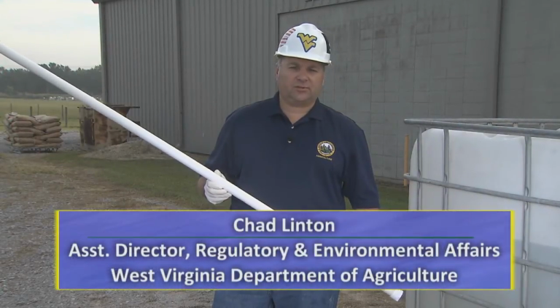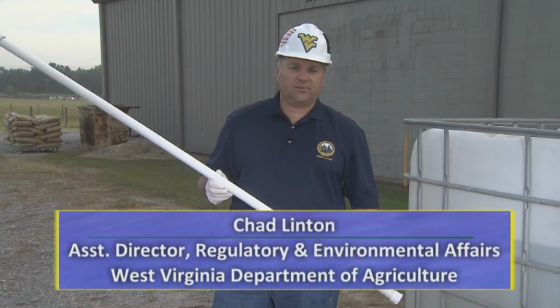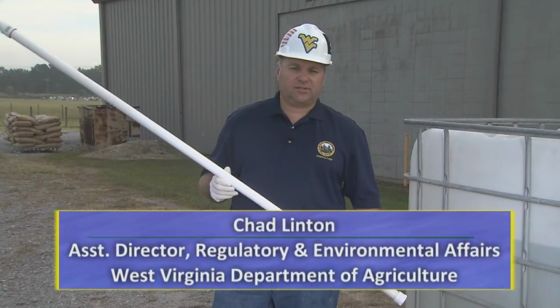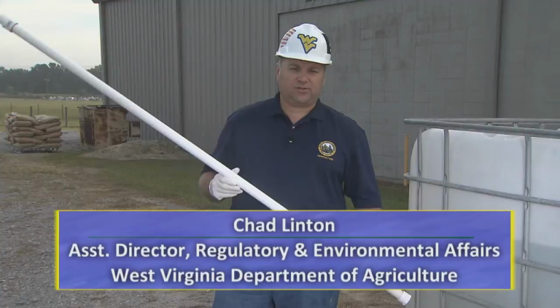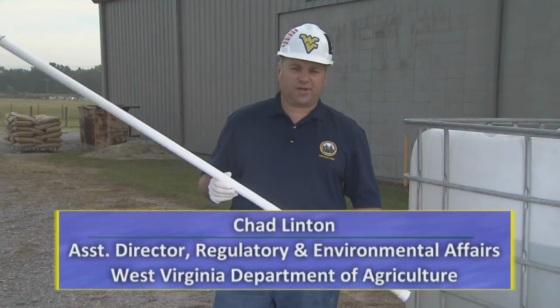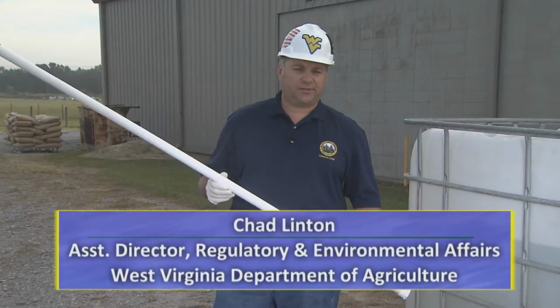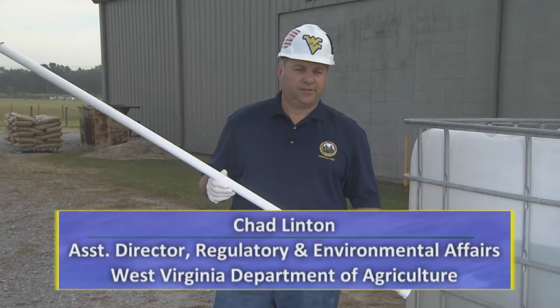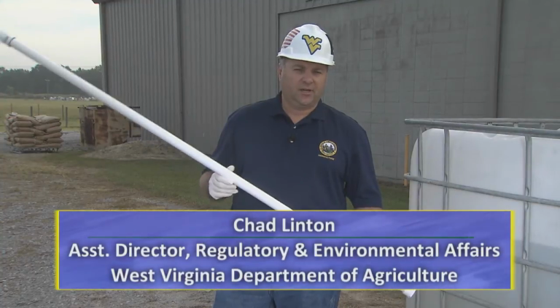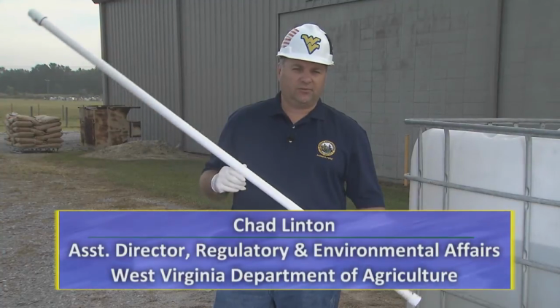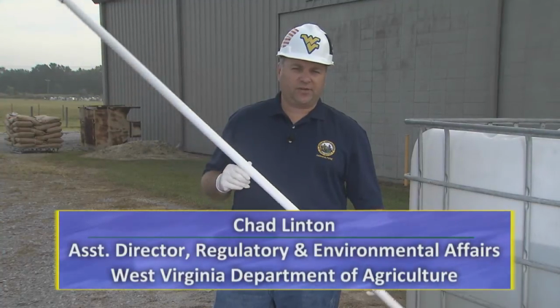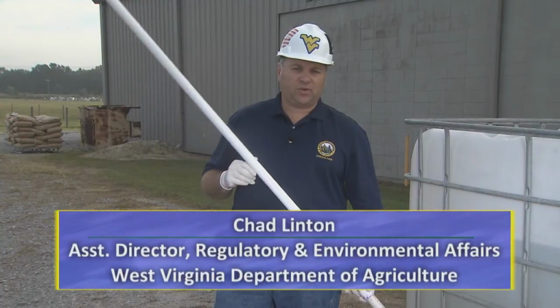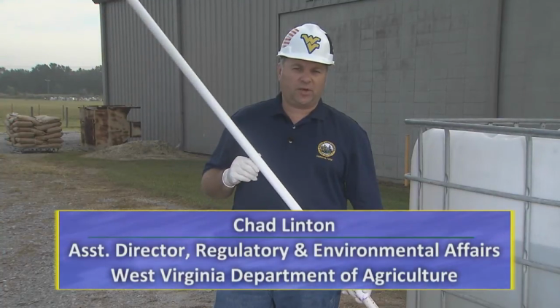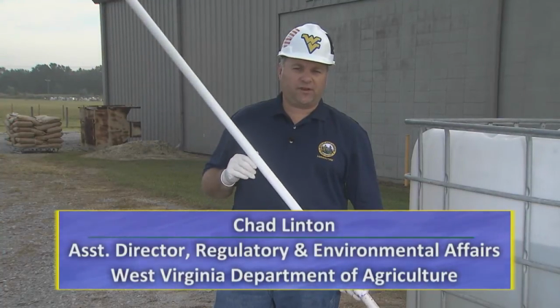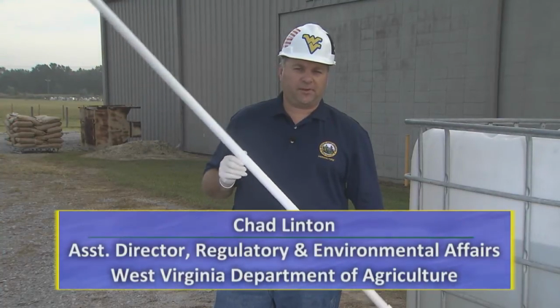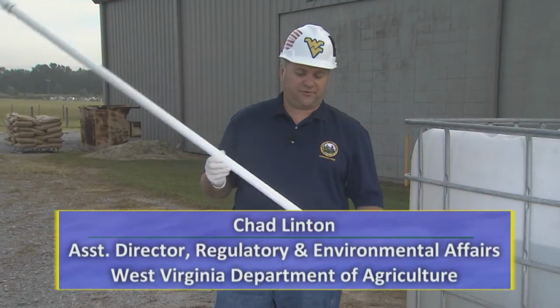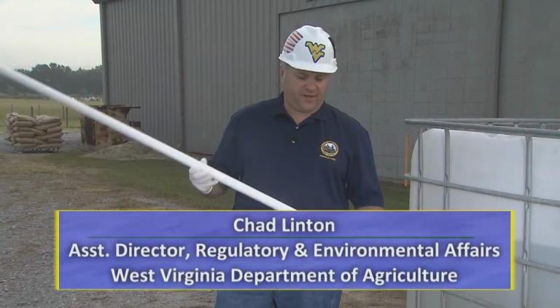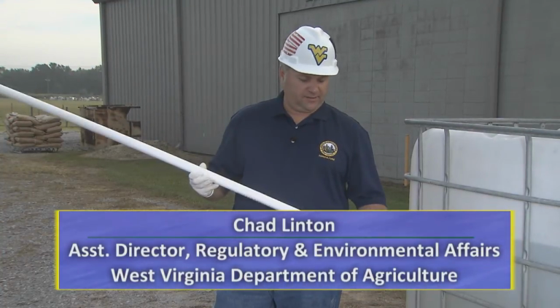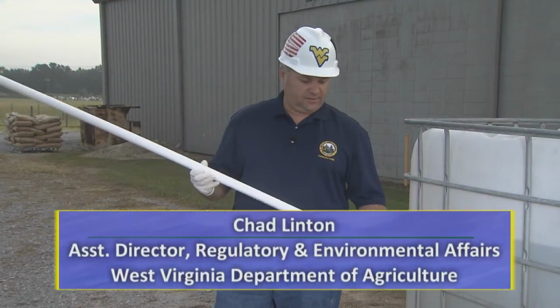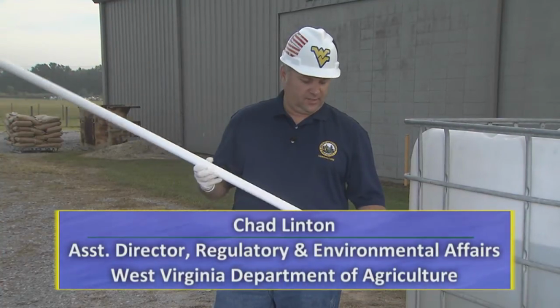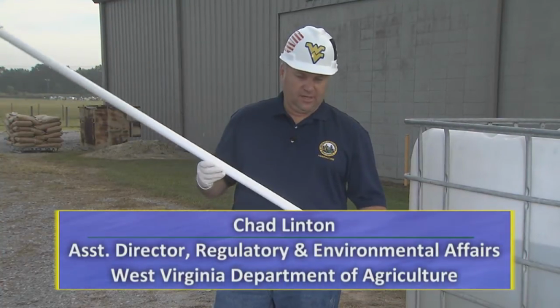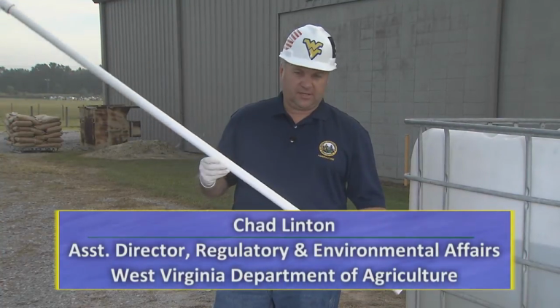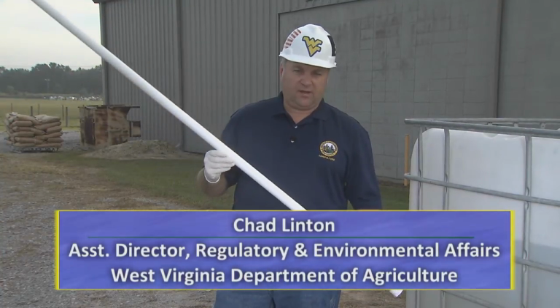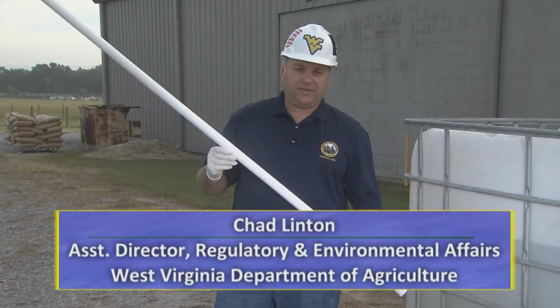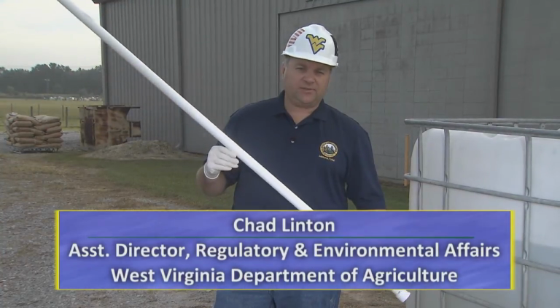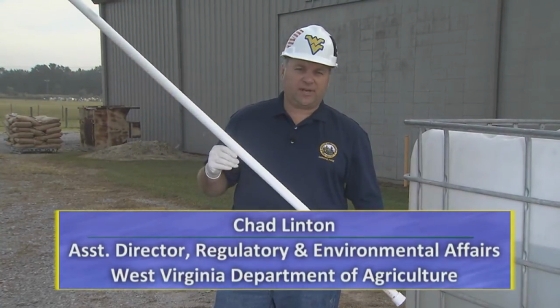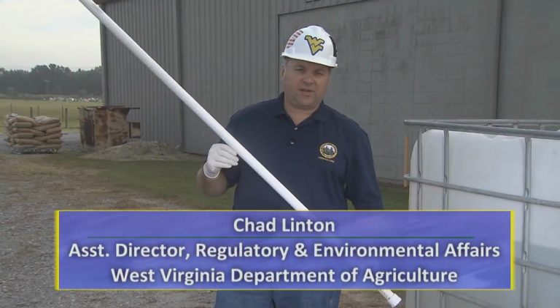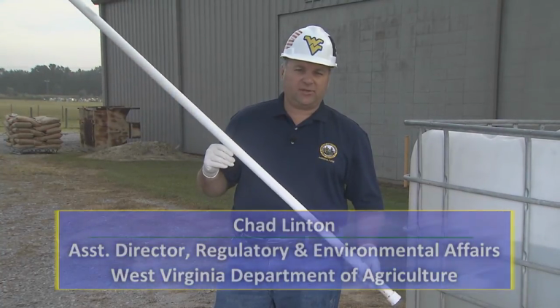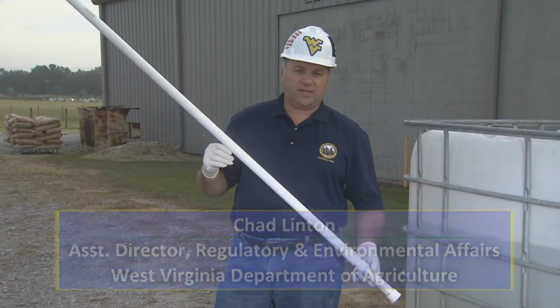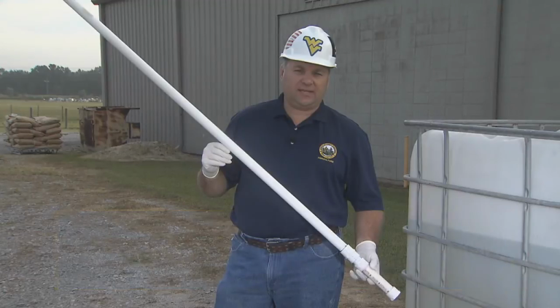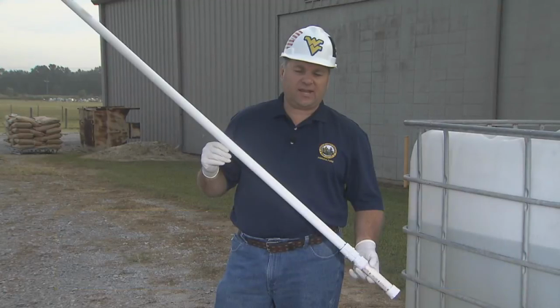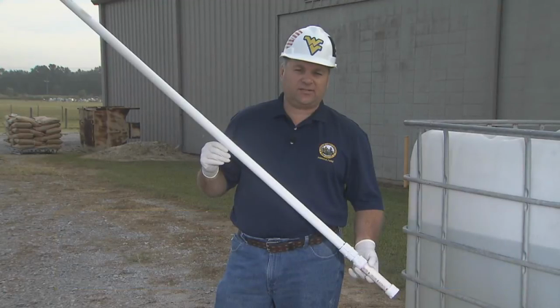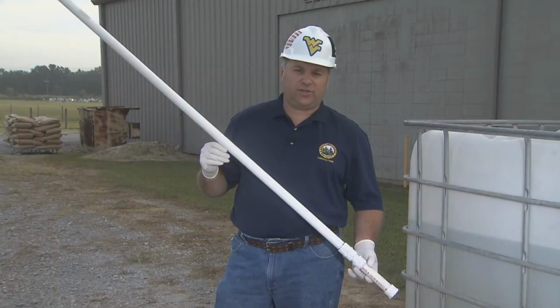I'm Assistant Director of Regulatory and Environmental Affairs. Today, I'll be demonstrating how to use a Texas Tube.